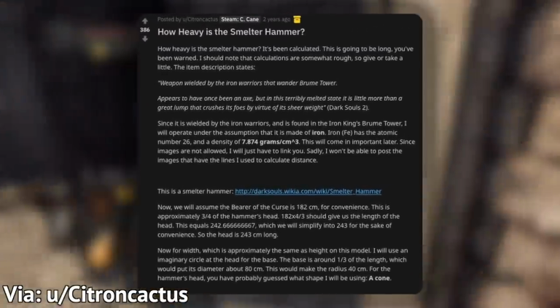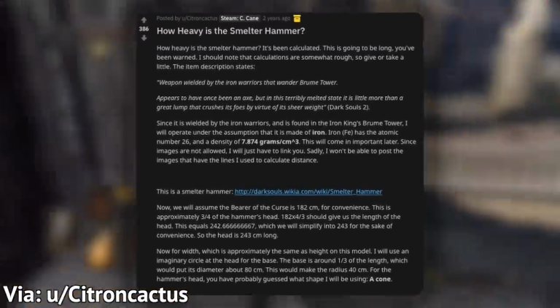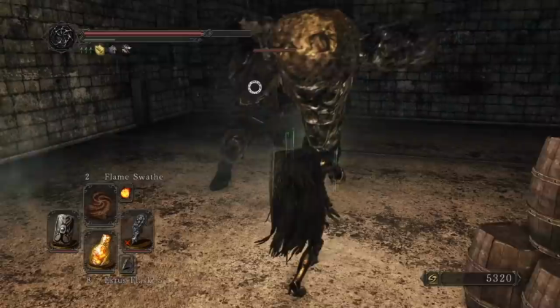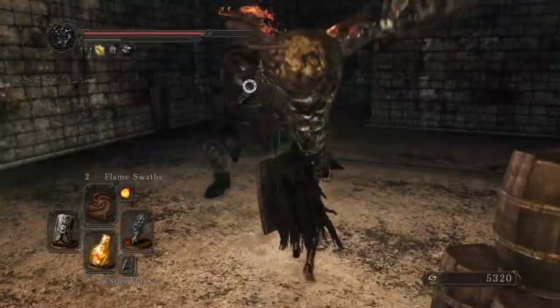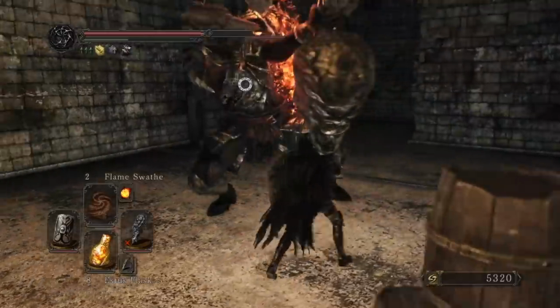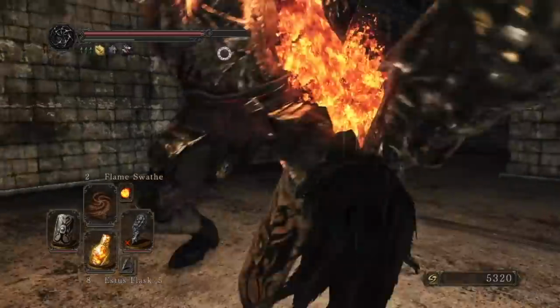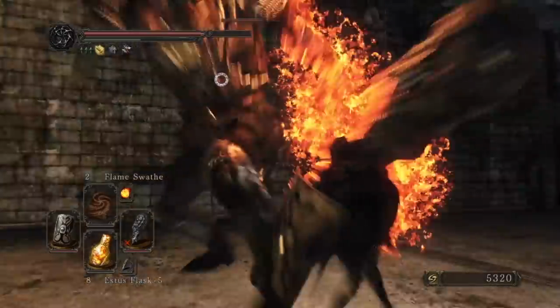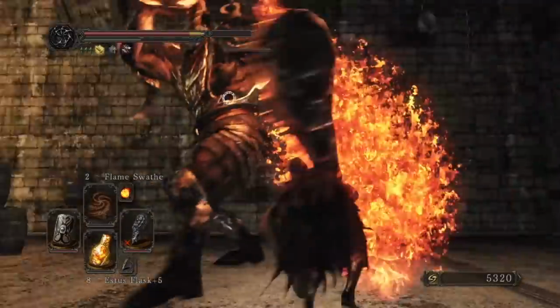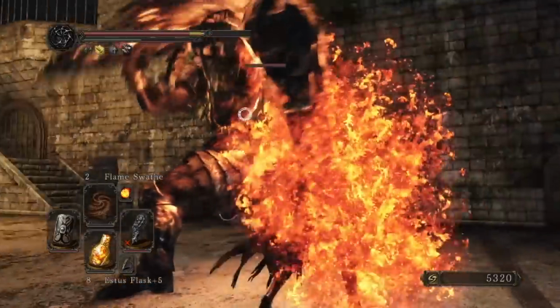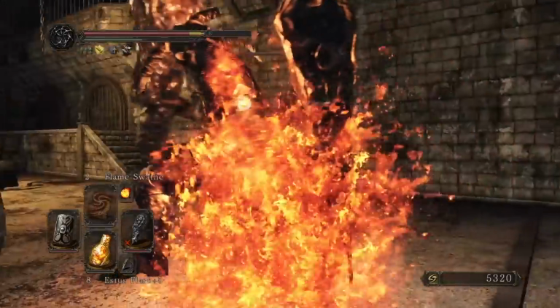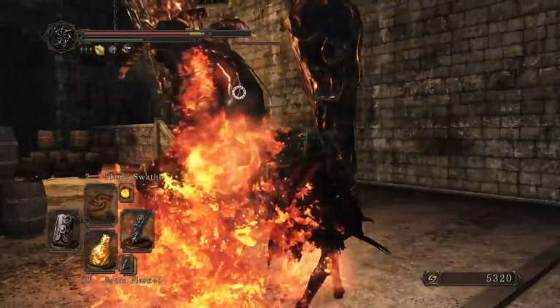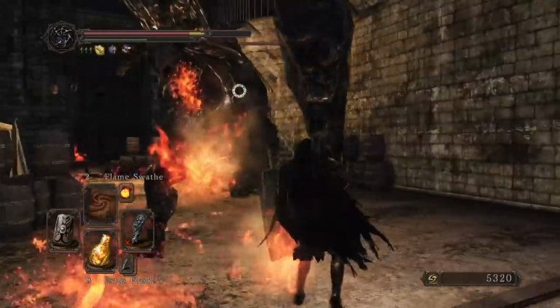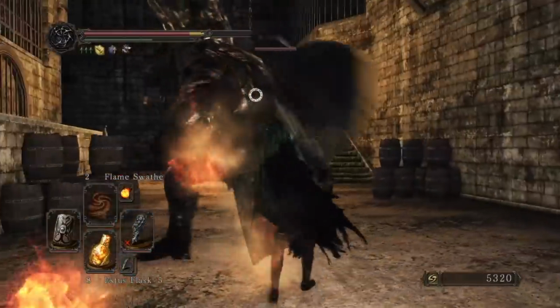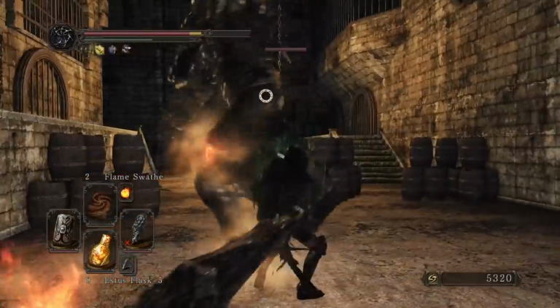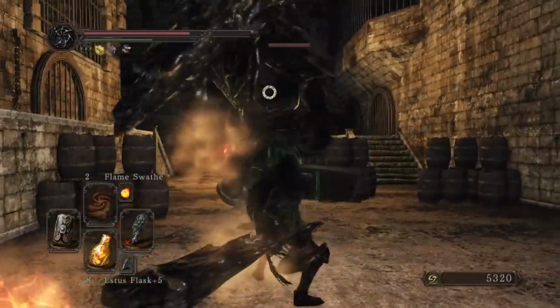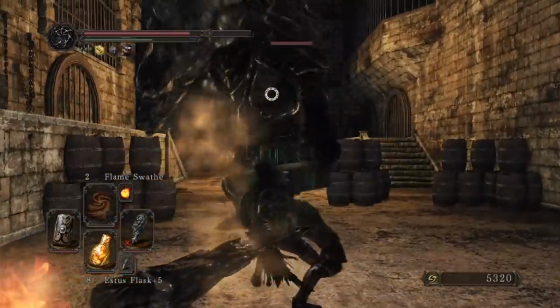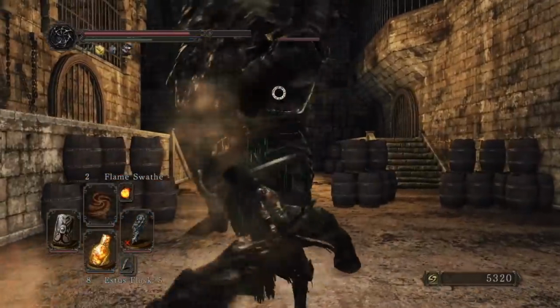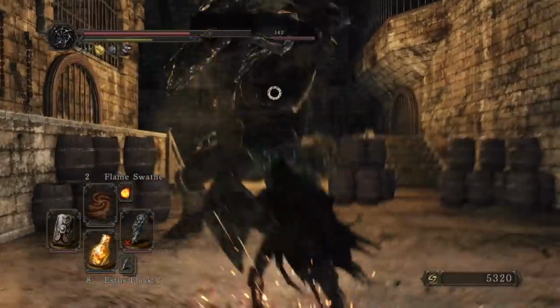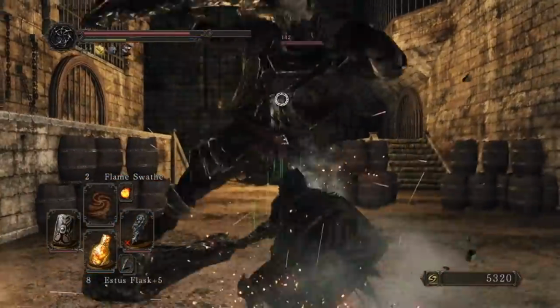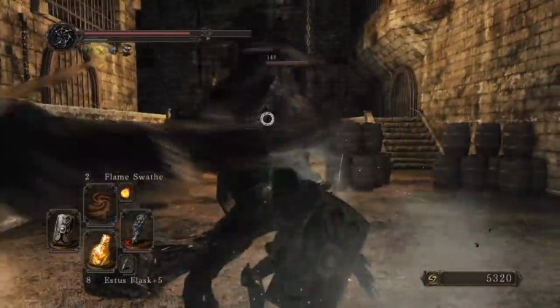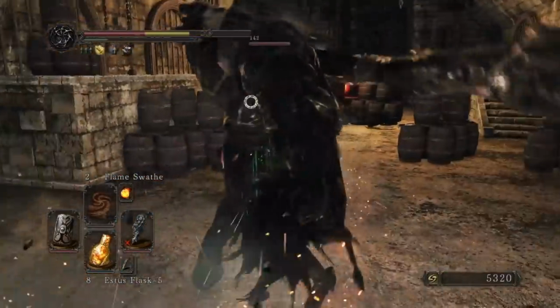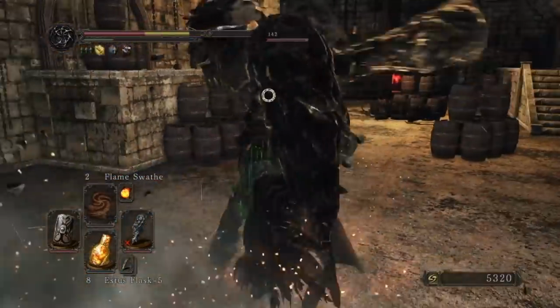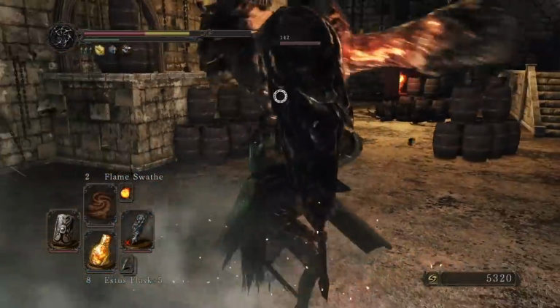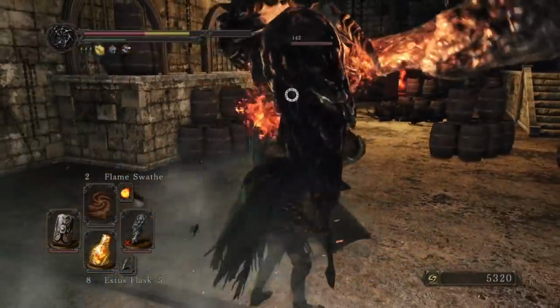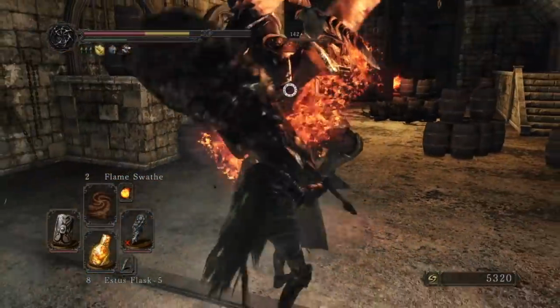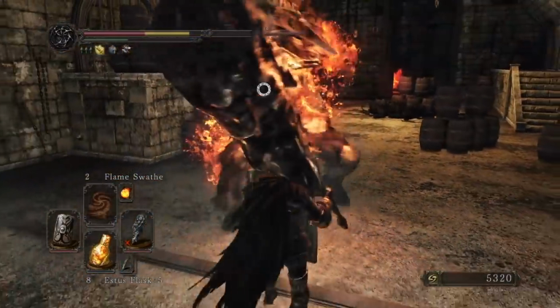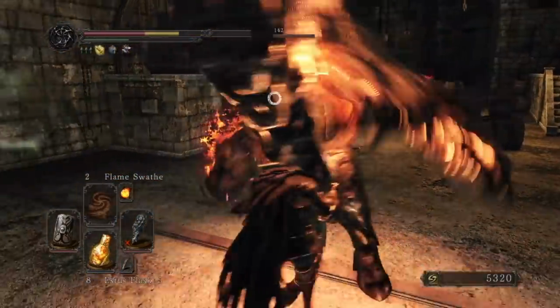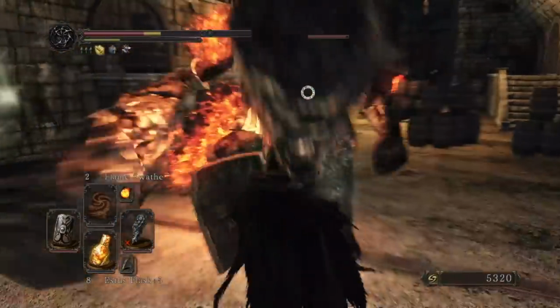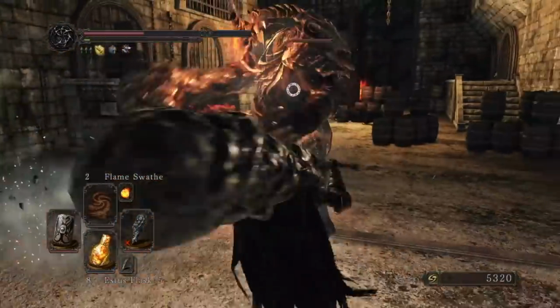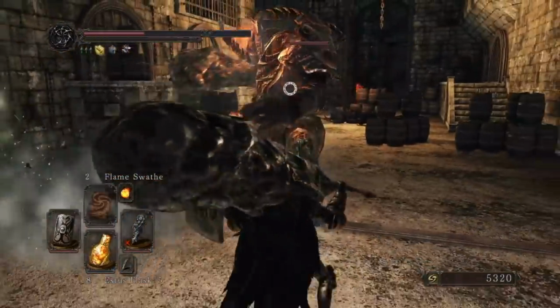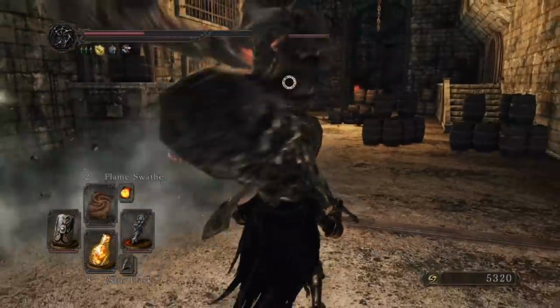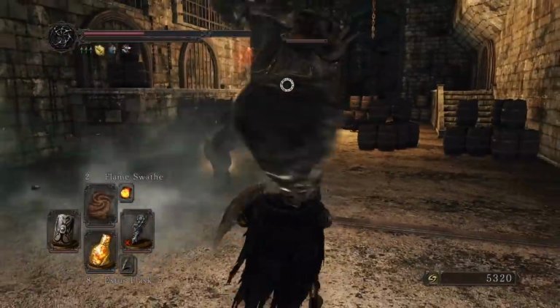One Reddit user named Citron Cactus apparently calculated that the Smelter Hammer actually weighs around five metric tons — so the strength requirement kind of makes sense.